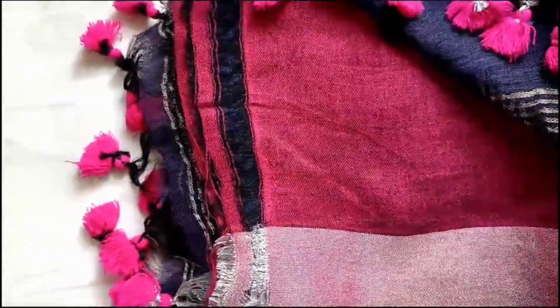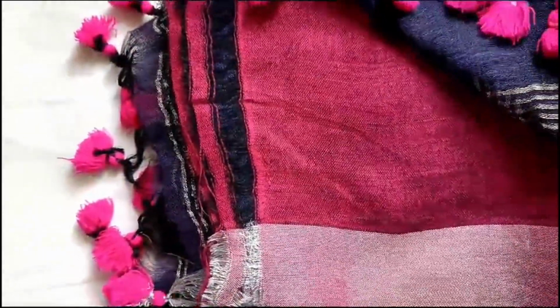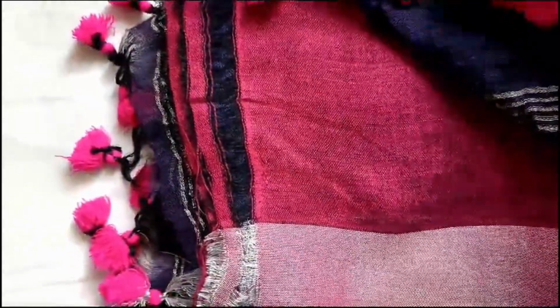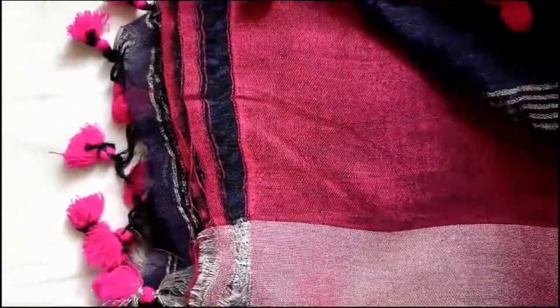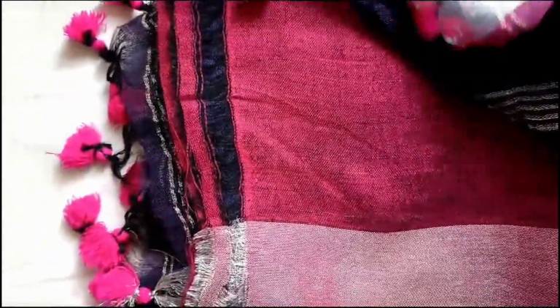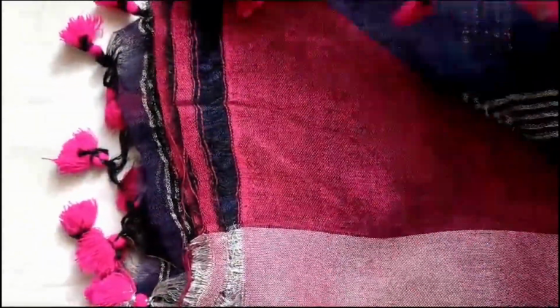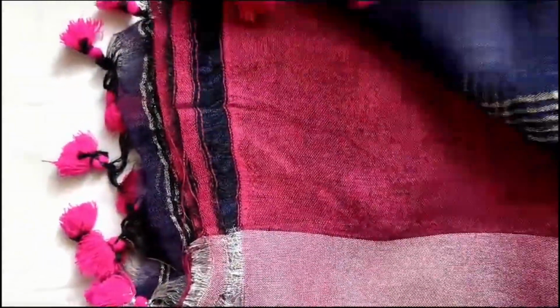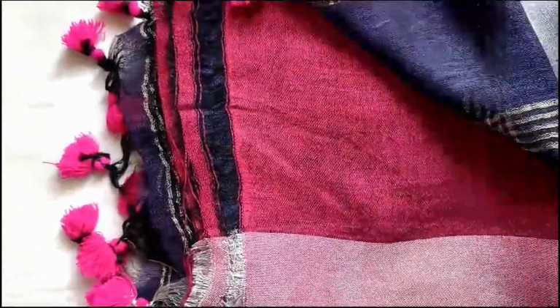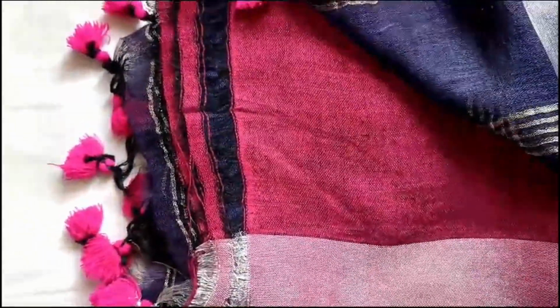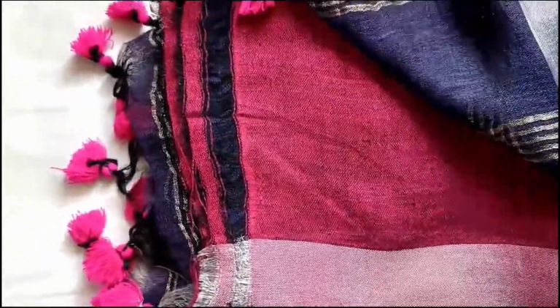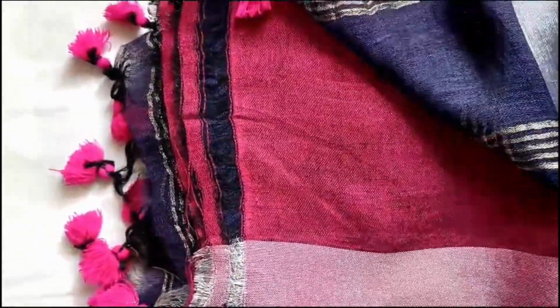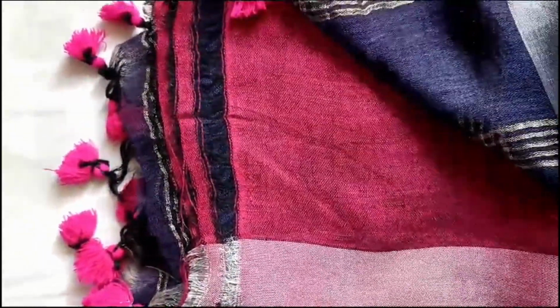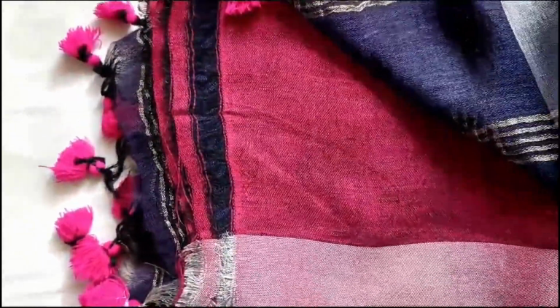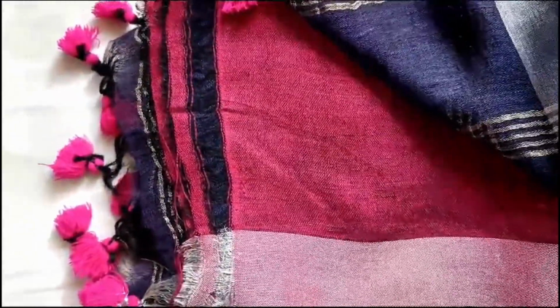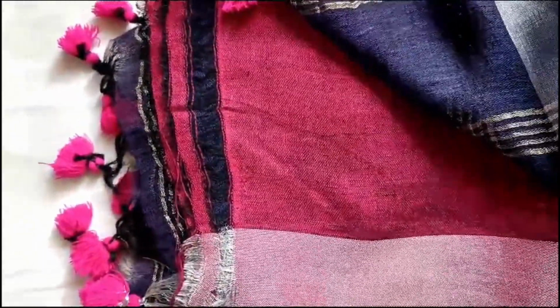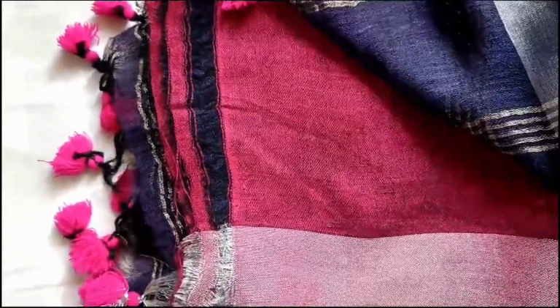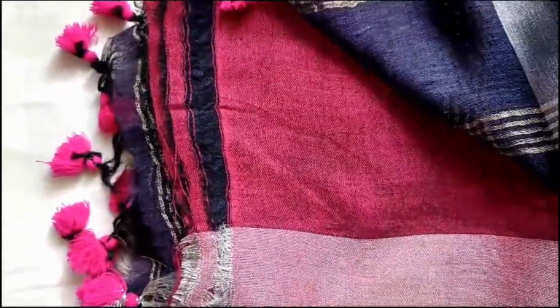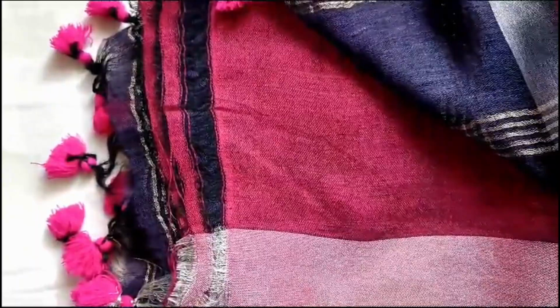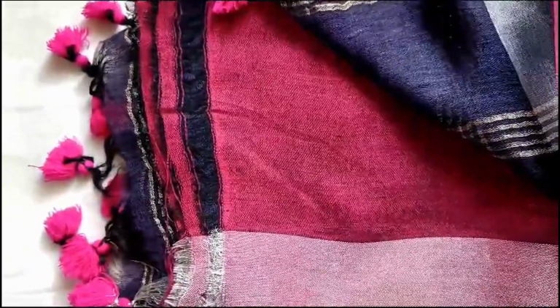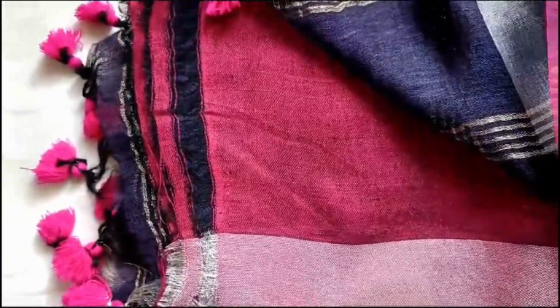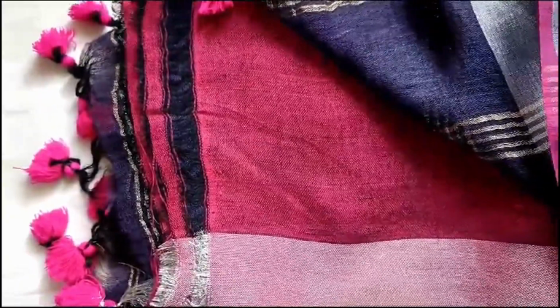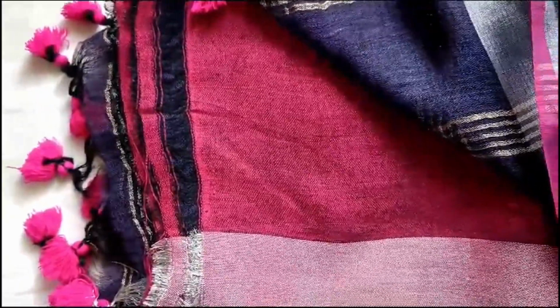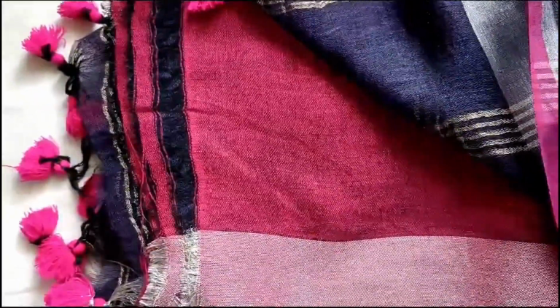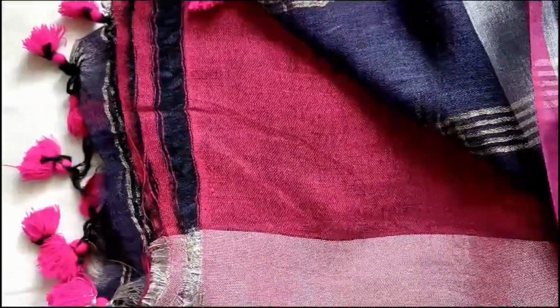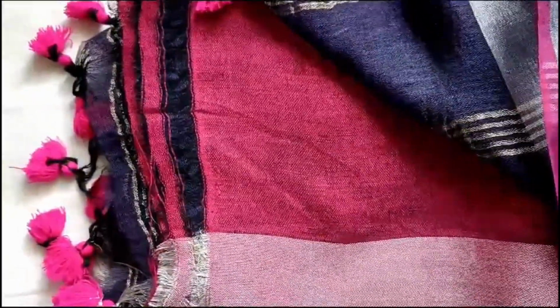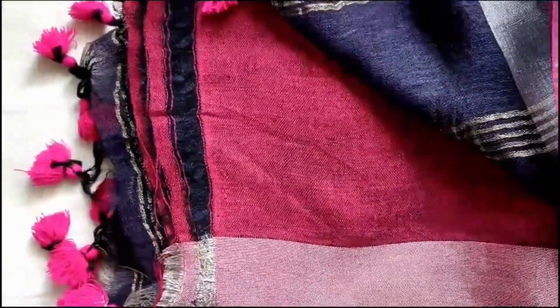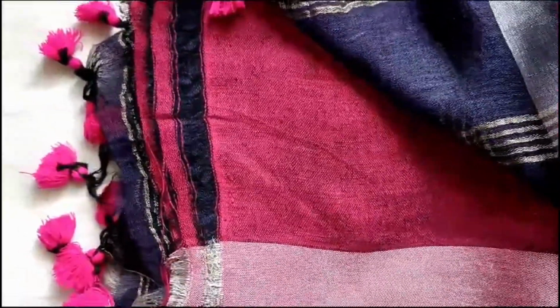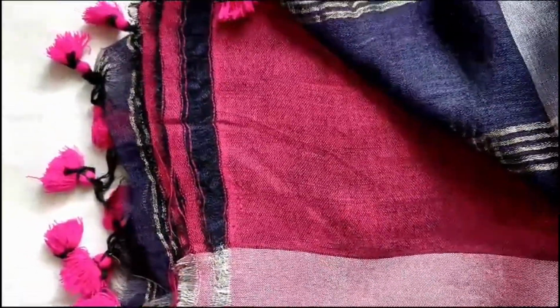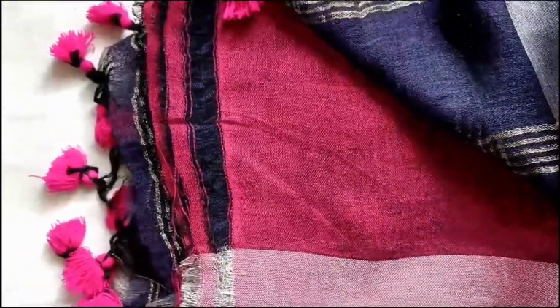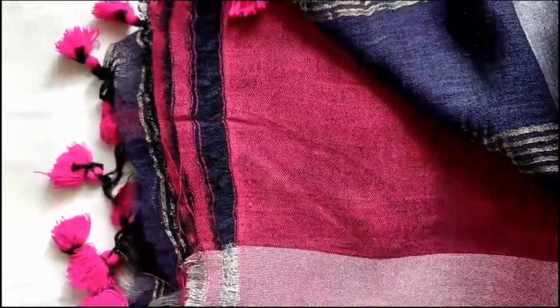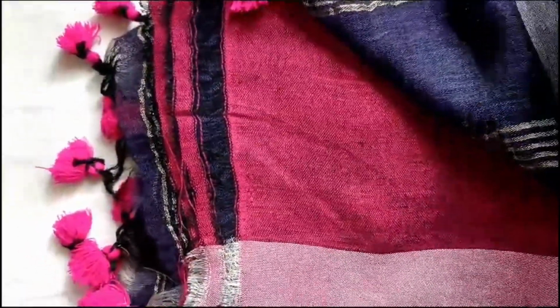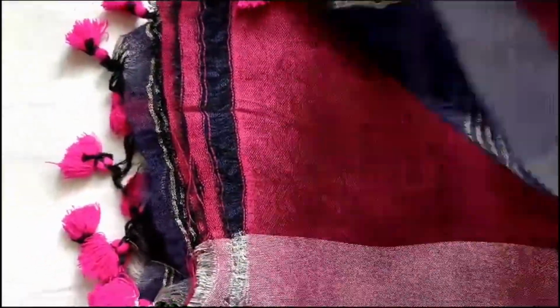If you like the saree, please take a screenshot and send it to me on WhatsApp. The price of the saree is only 800 including shipping throughout India.